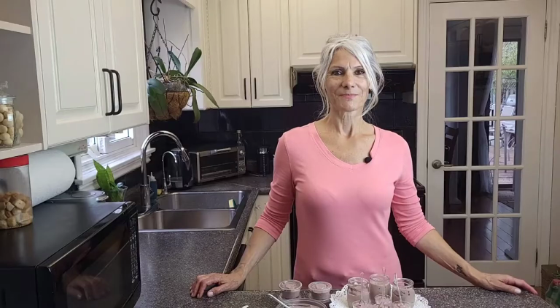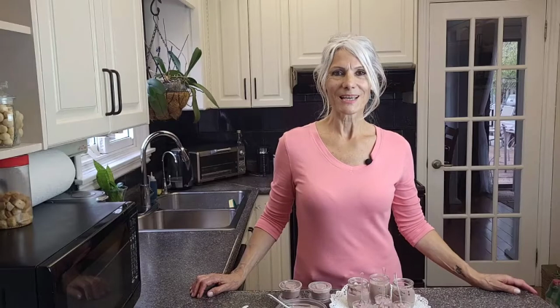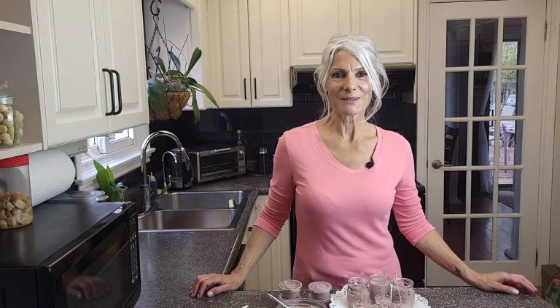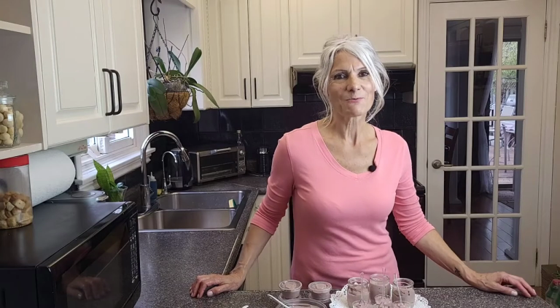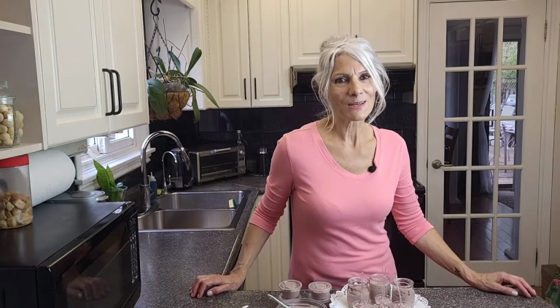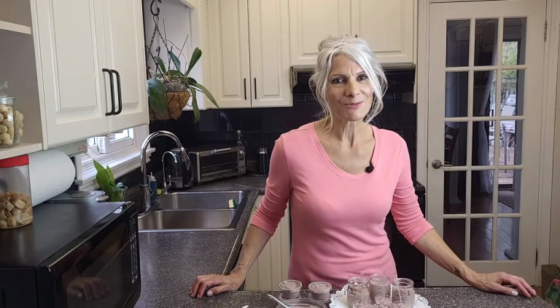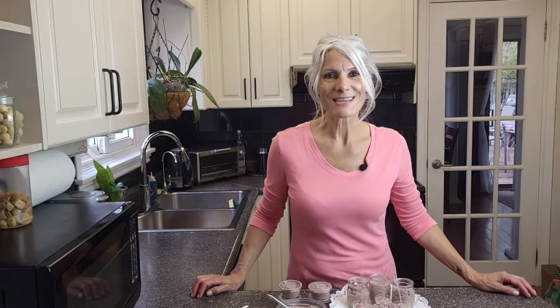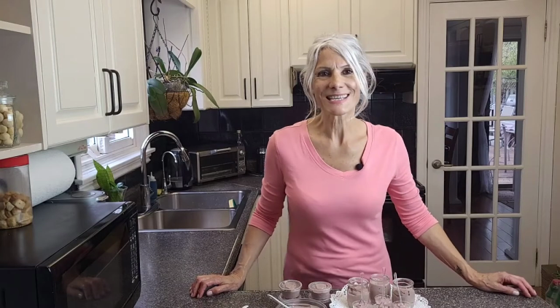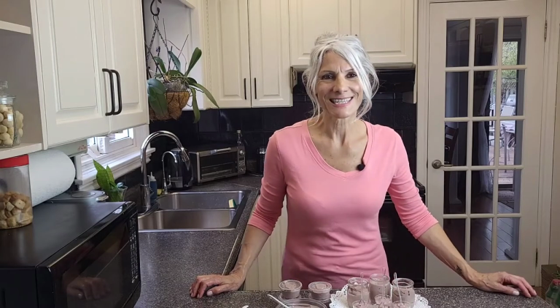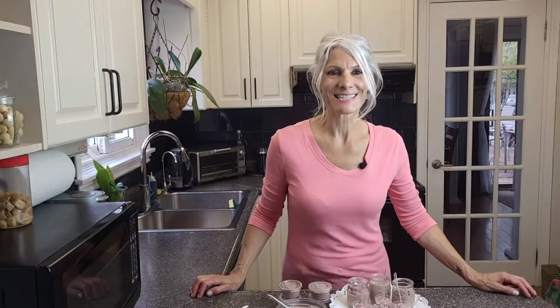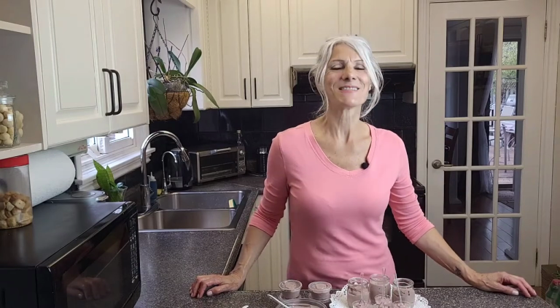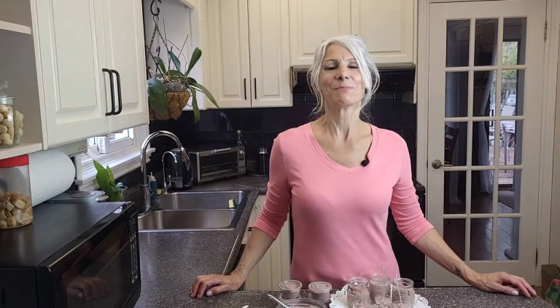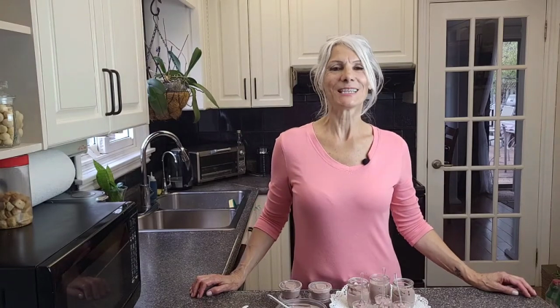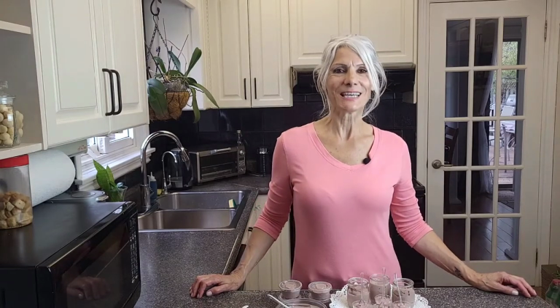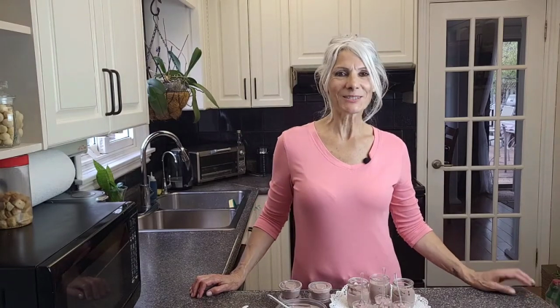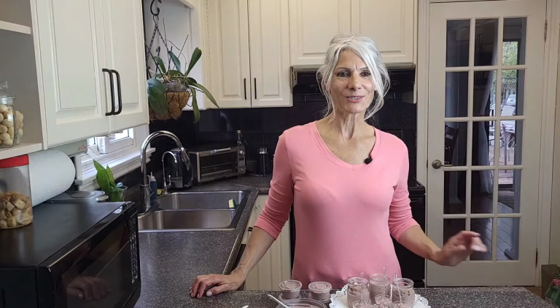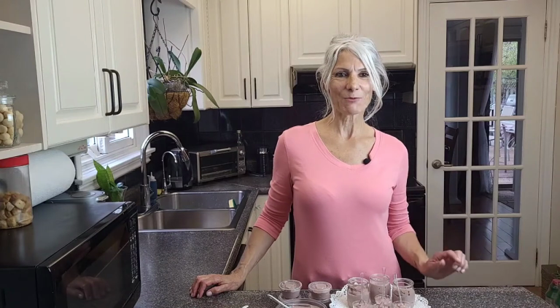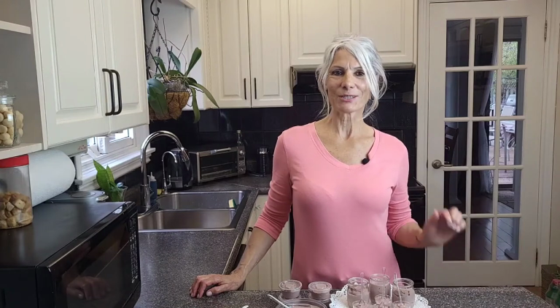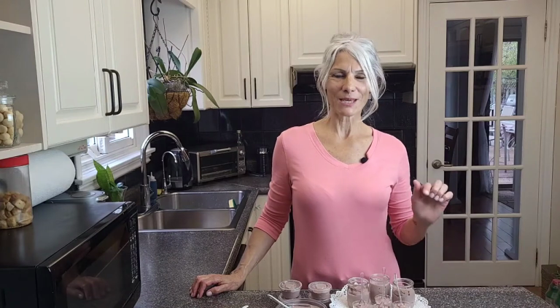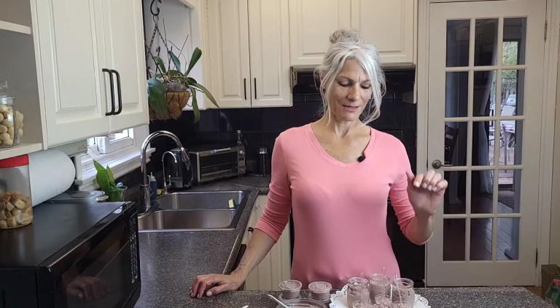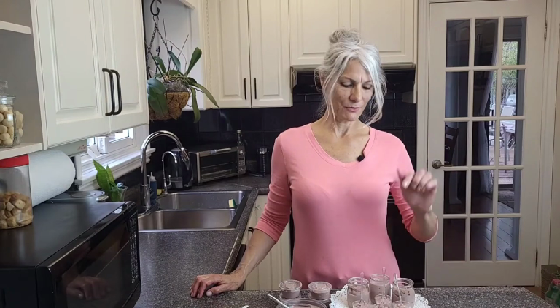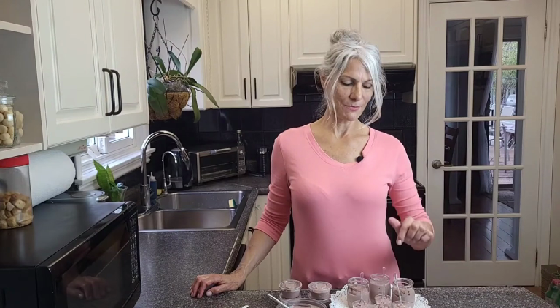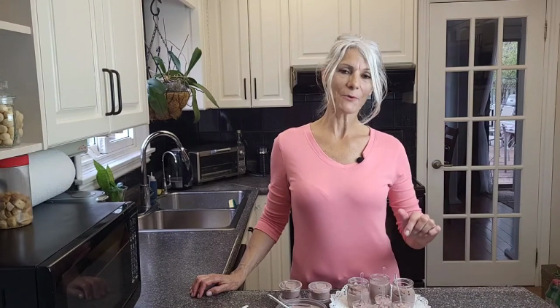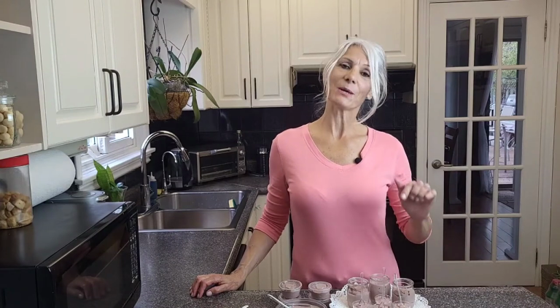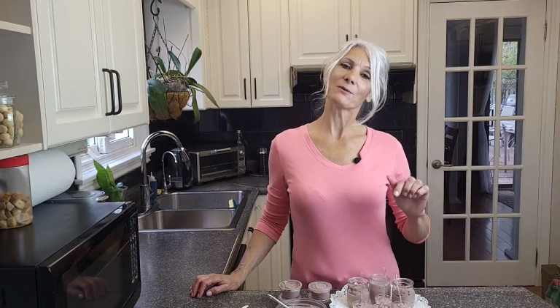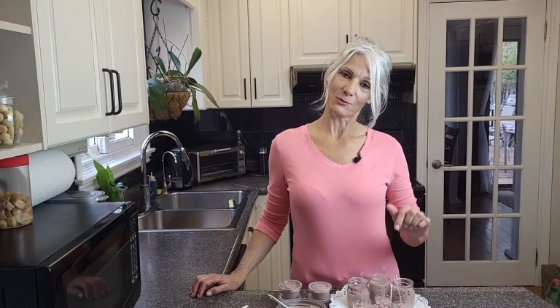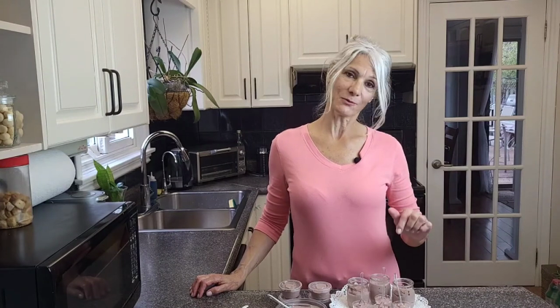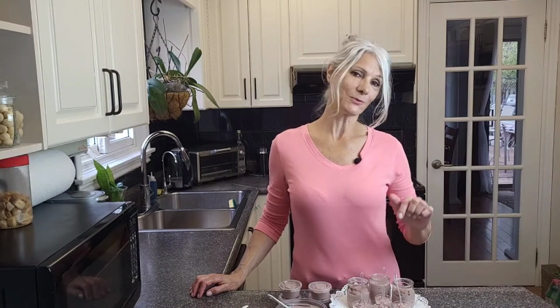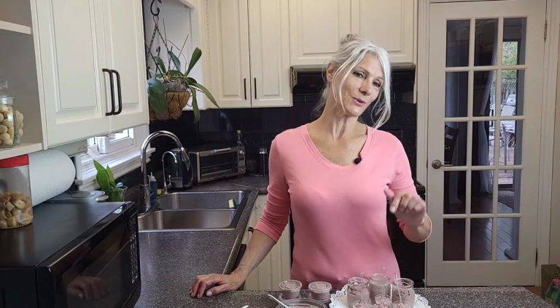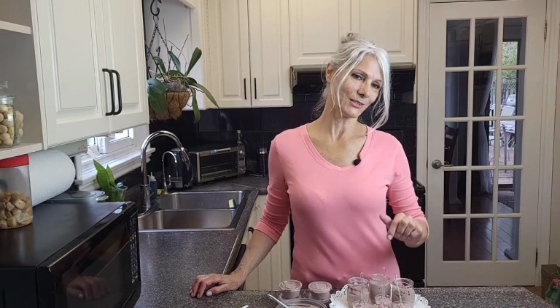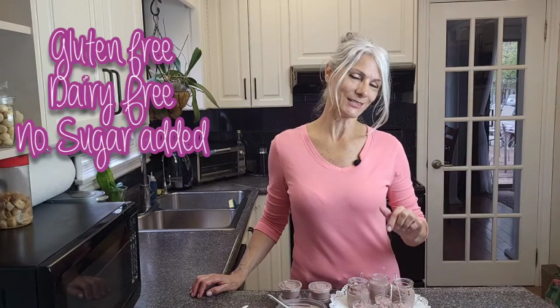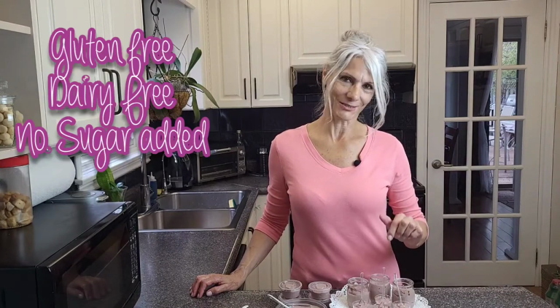Hello and welcome to my kitchen. My name is Elaine and today we're going to make a cranberry tofu coconut dessert.